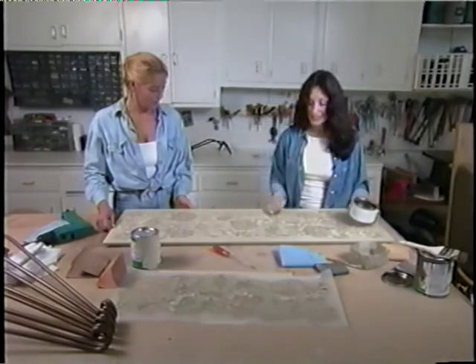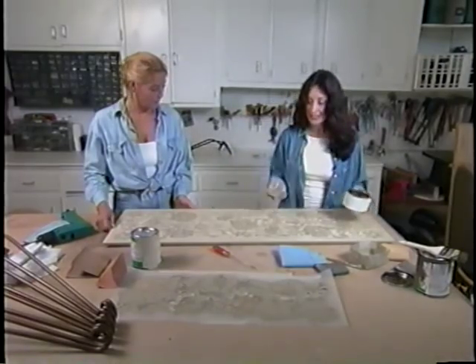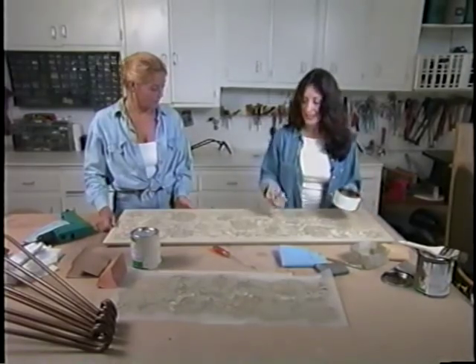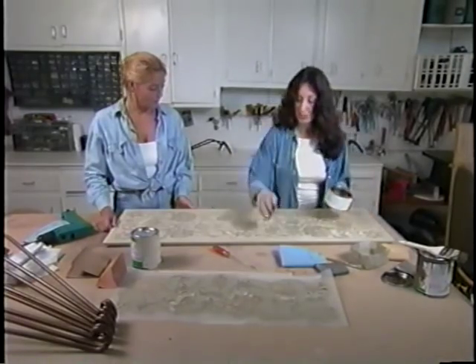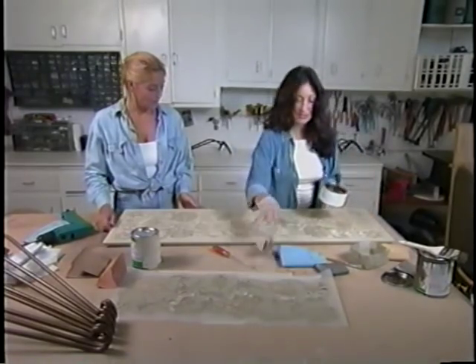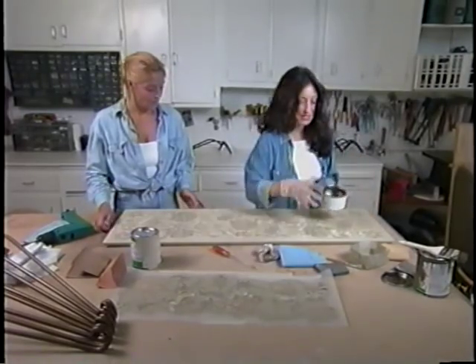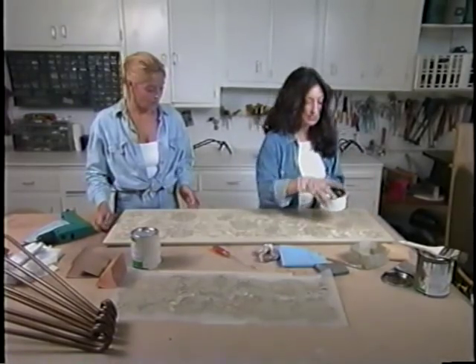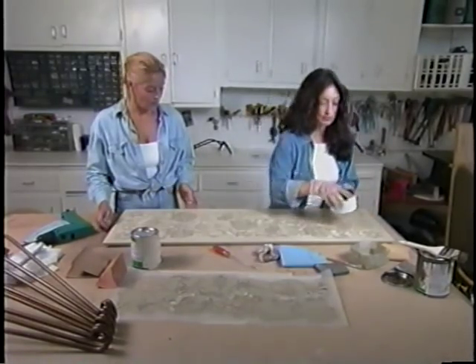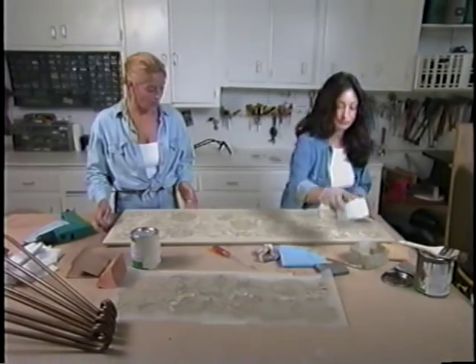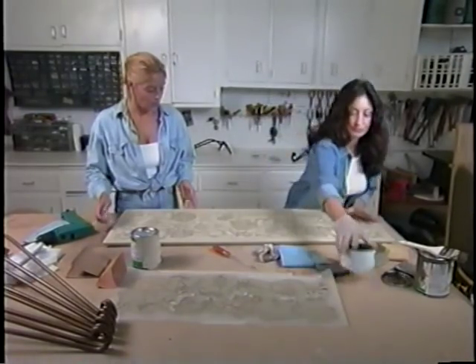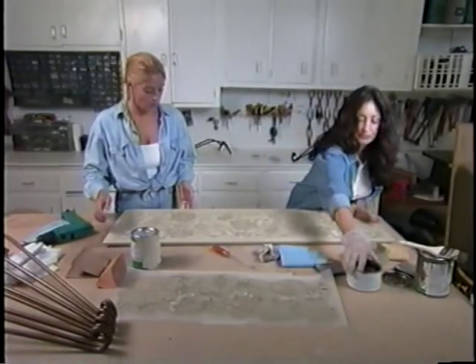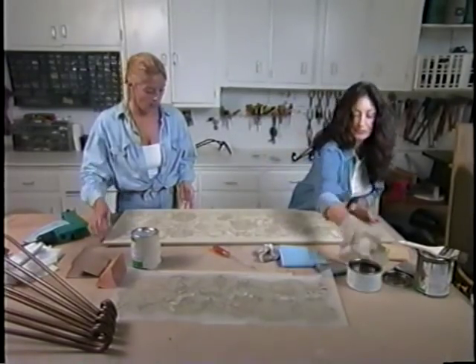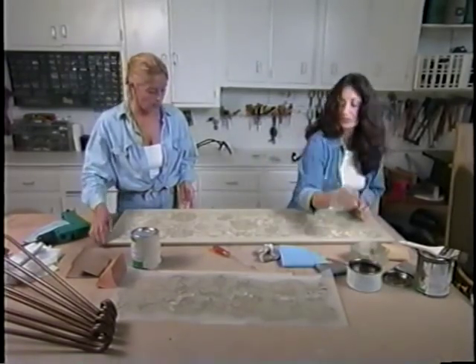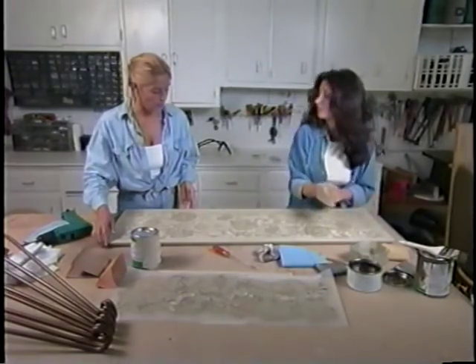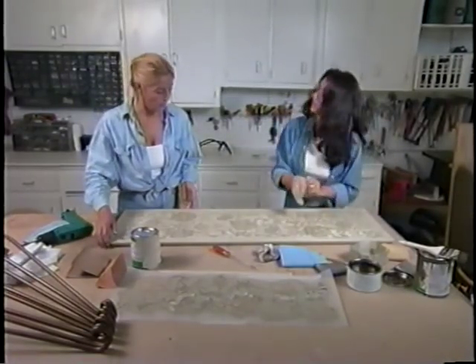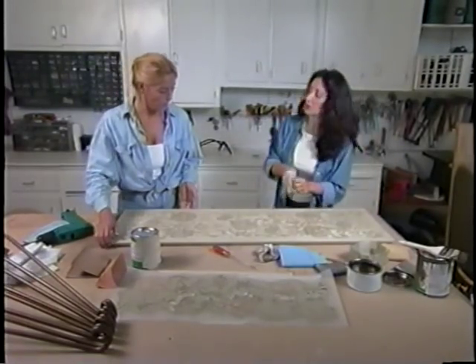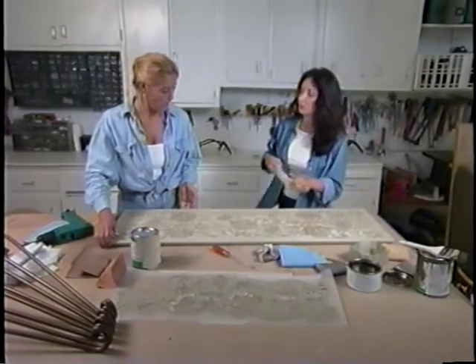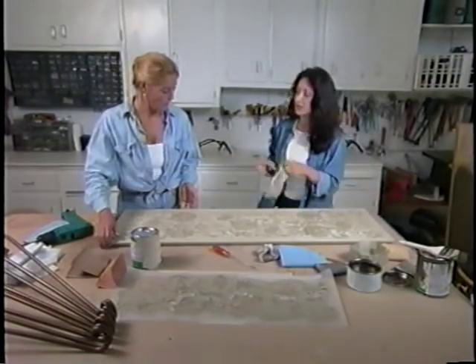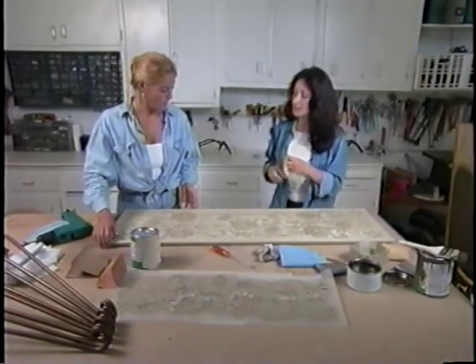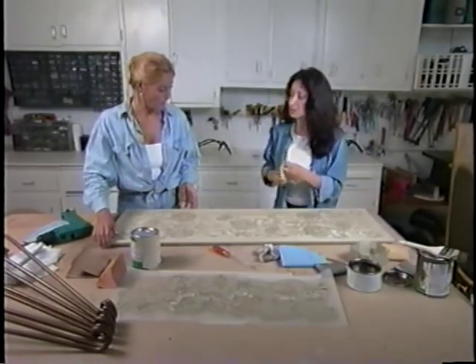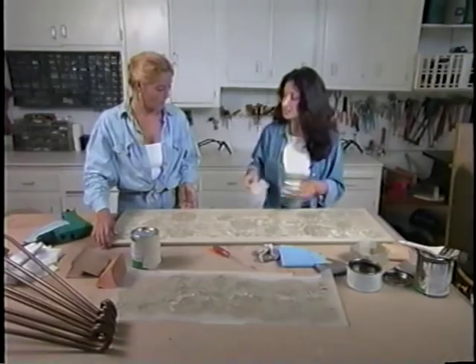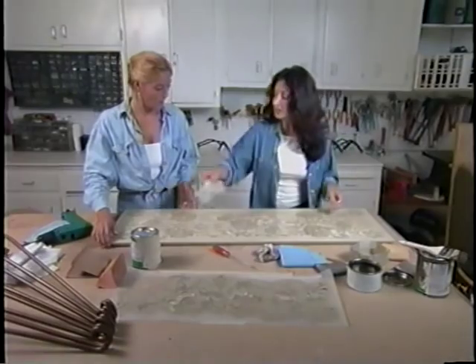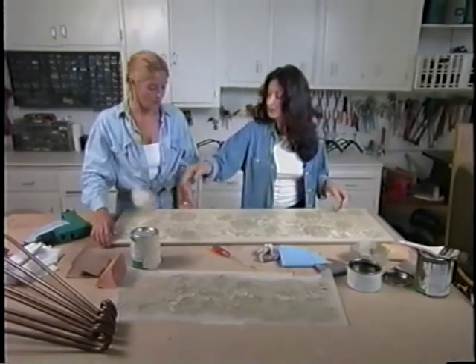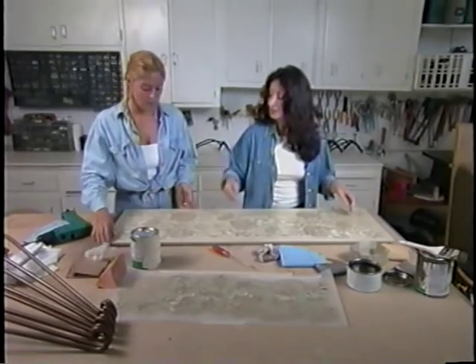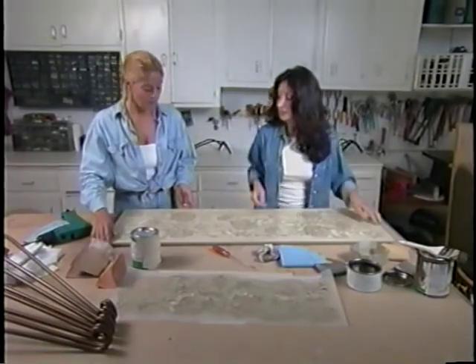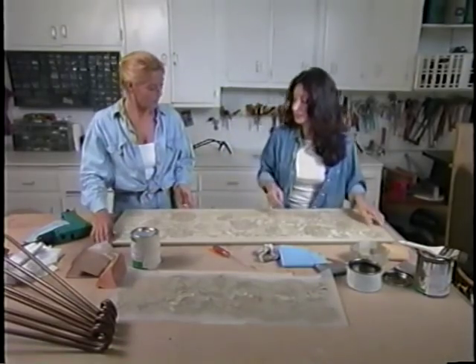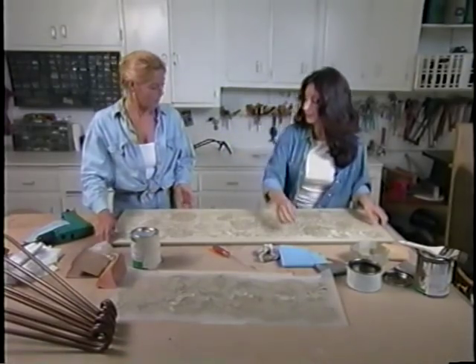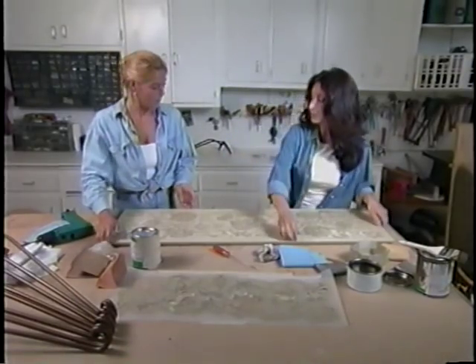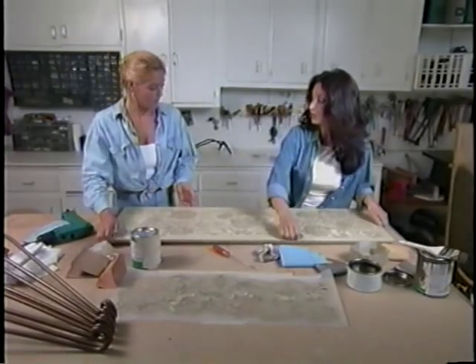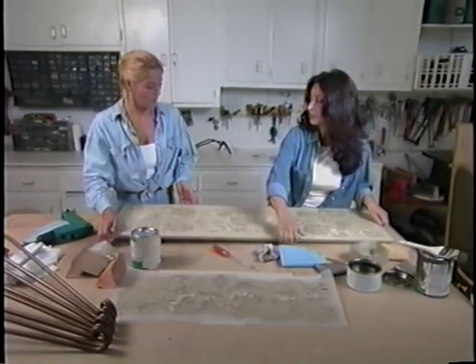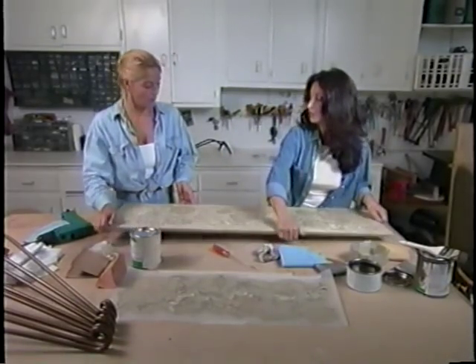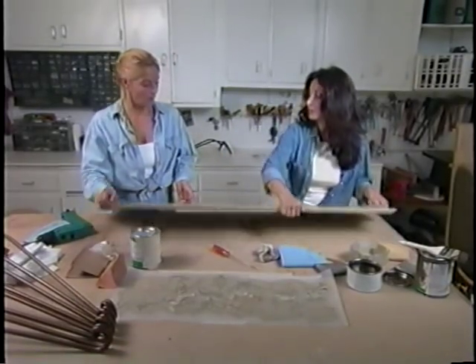That about does it. Yeah, that looks great. We're ready — top is done. Let's flip it over.